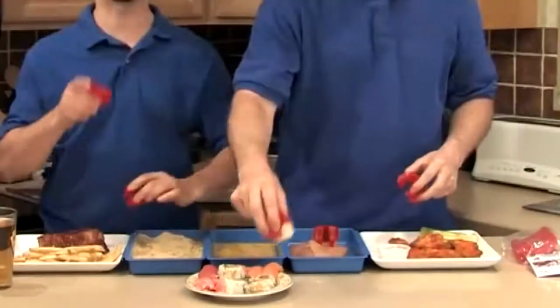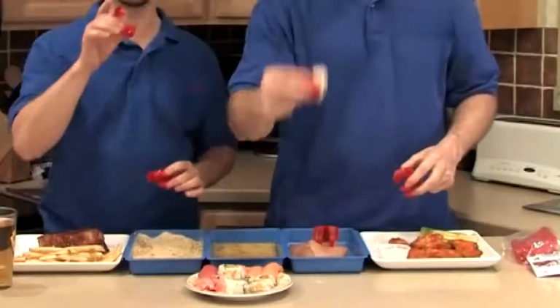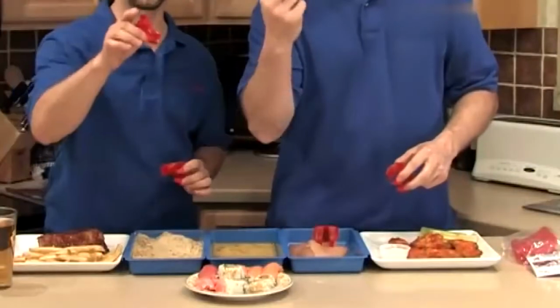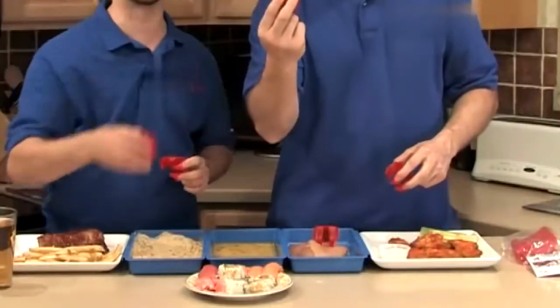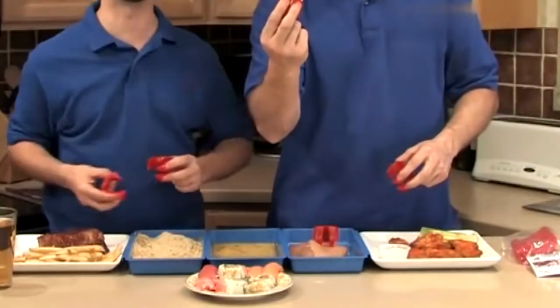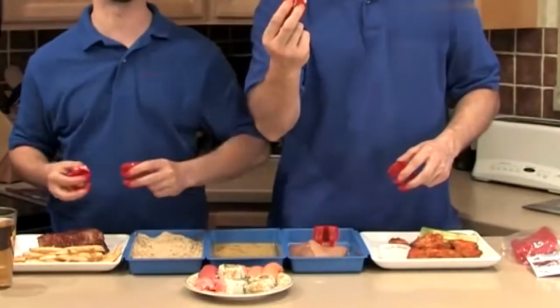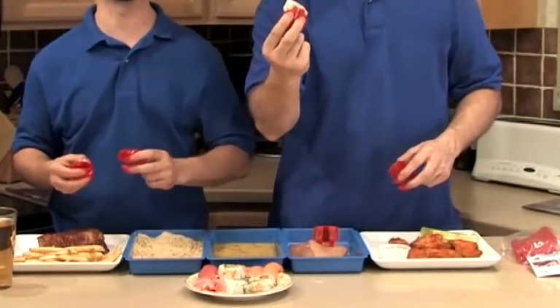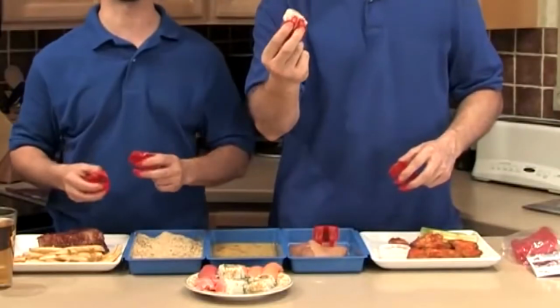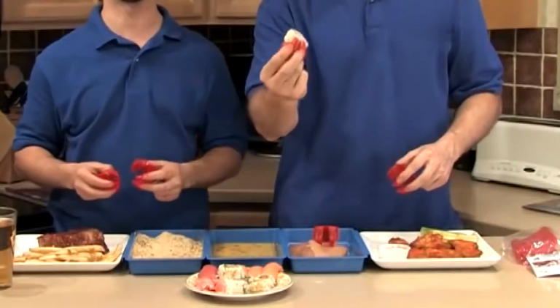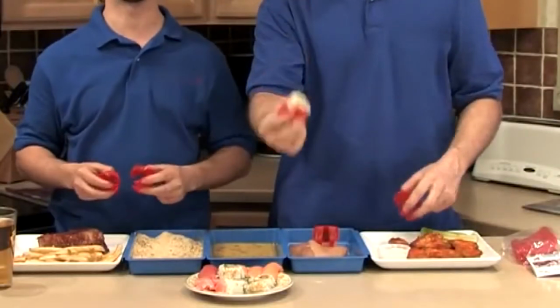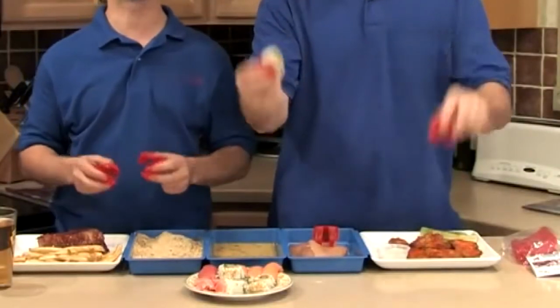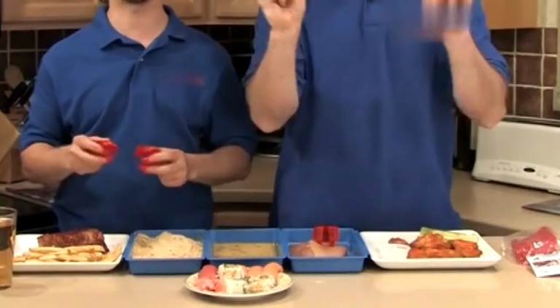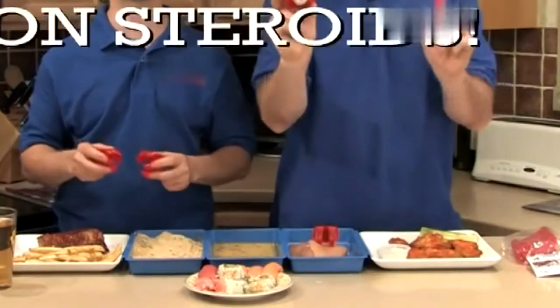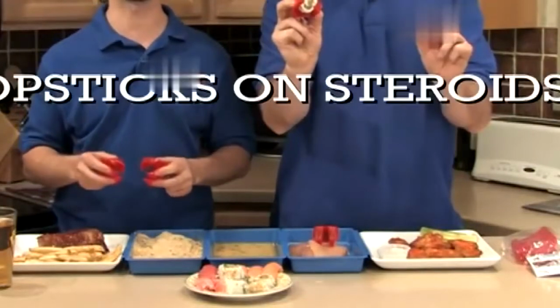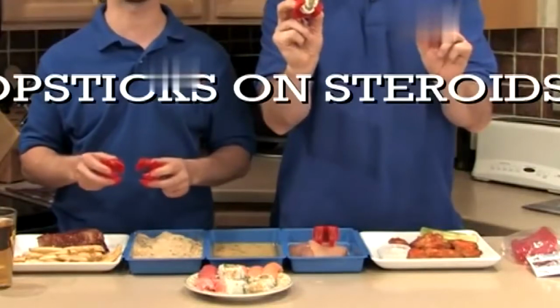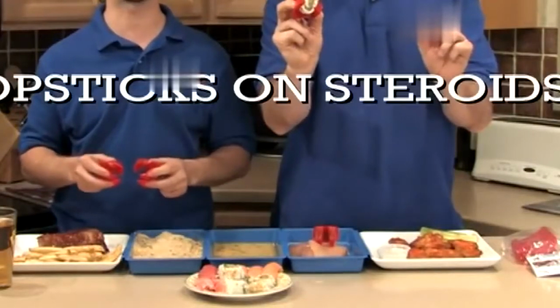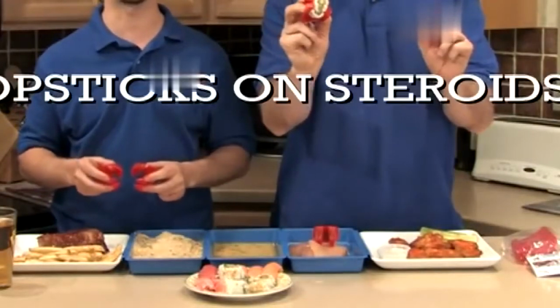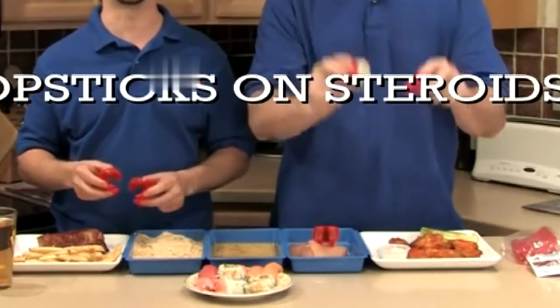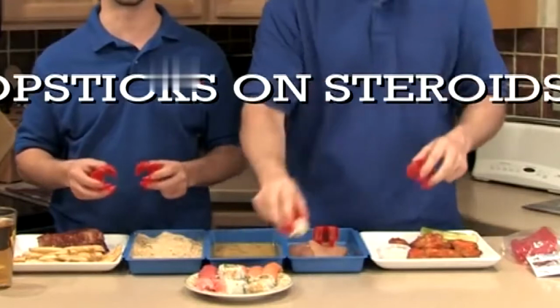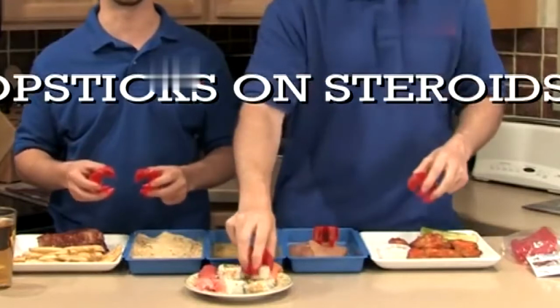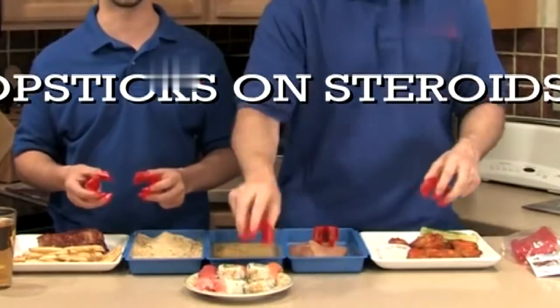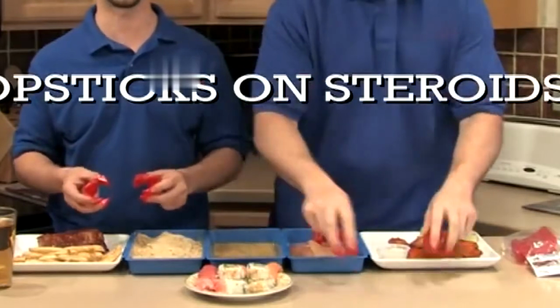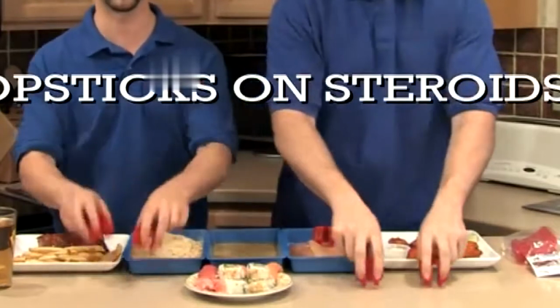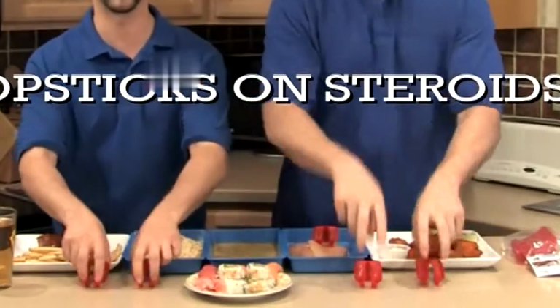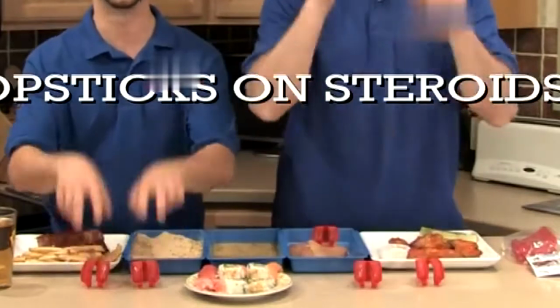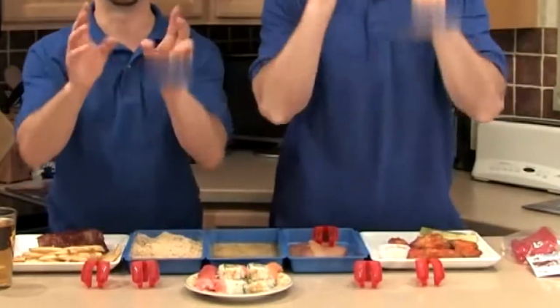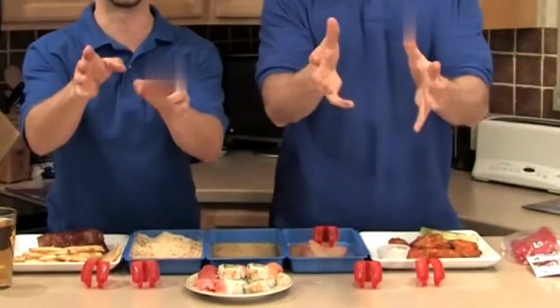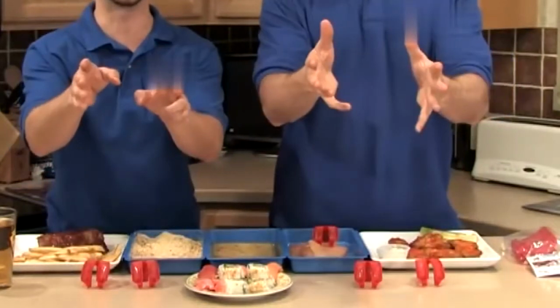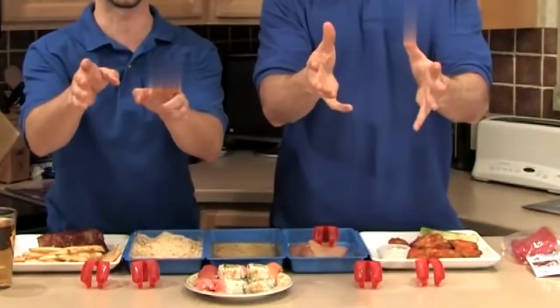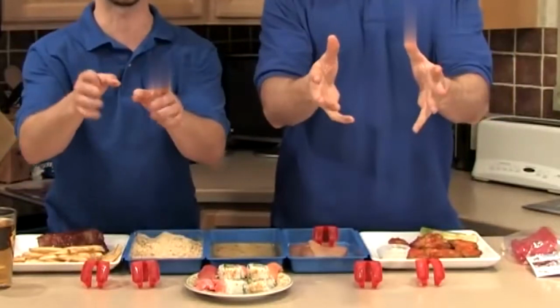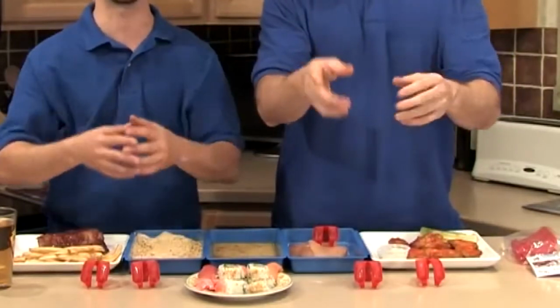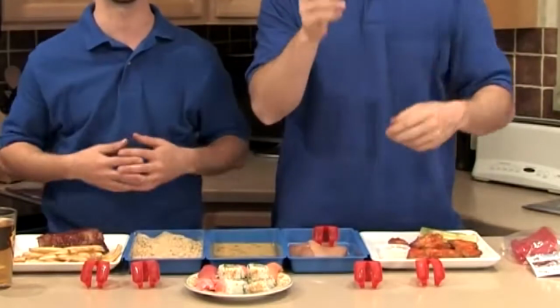Trongs are awesome for eating sushi. Trongs are like chopsticks on steroids, and the best part is your fingers stay clean.